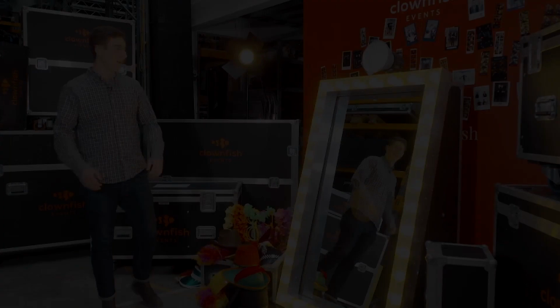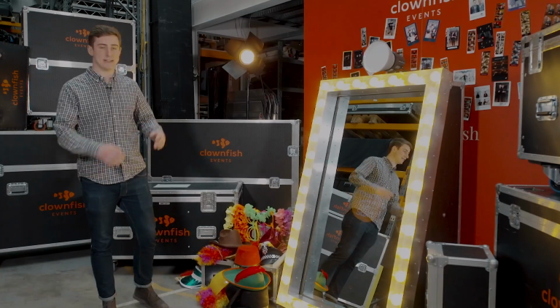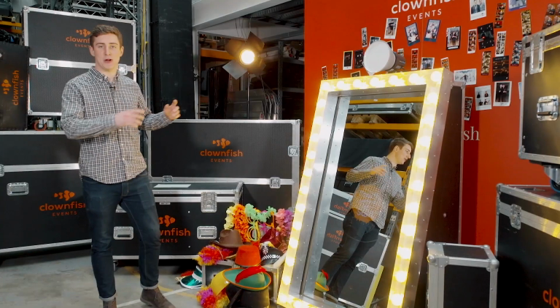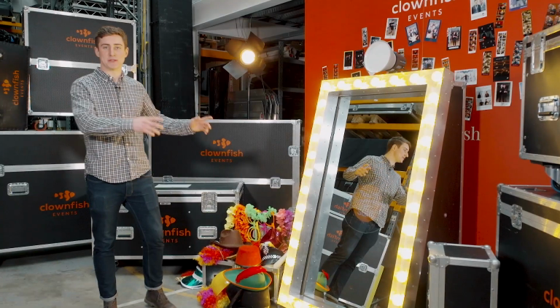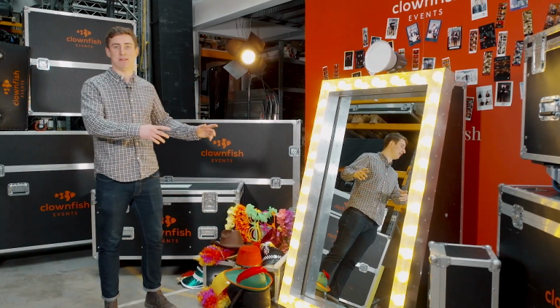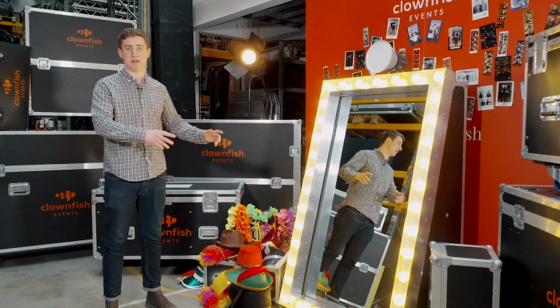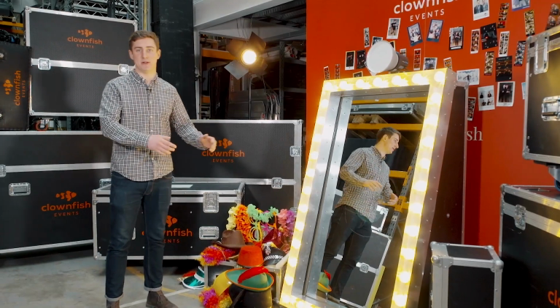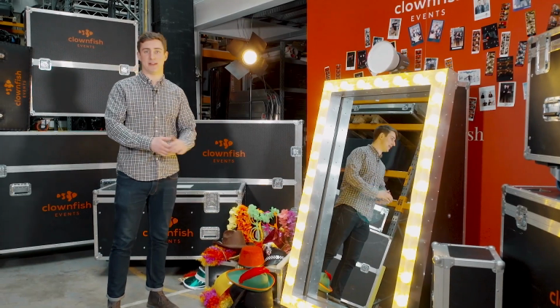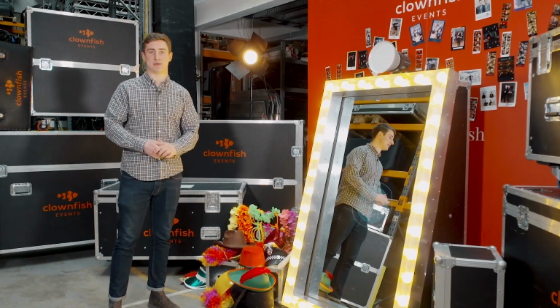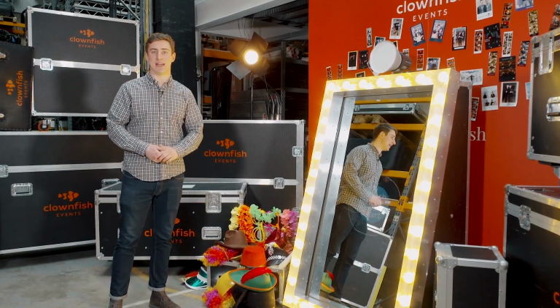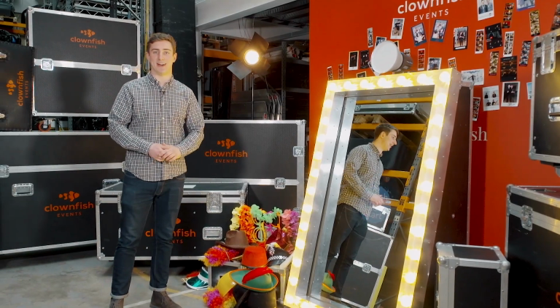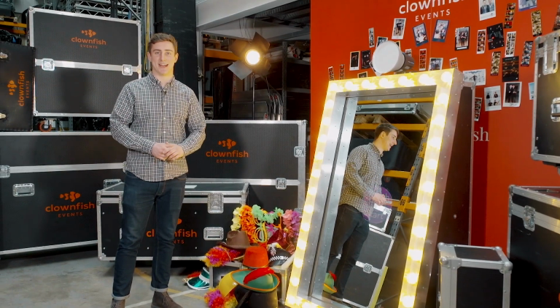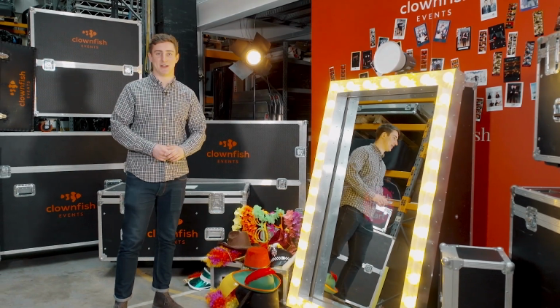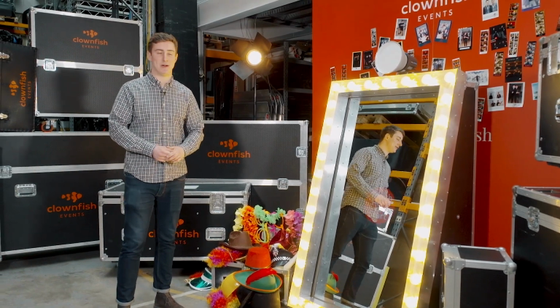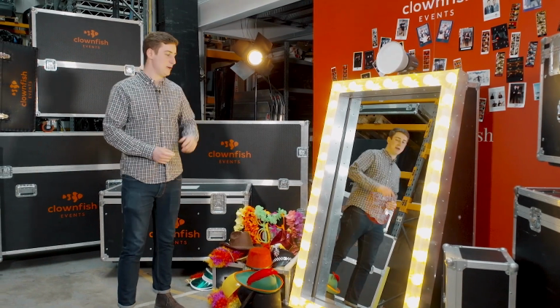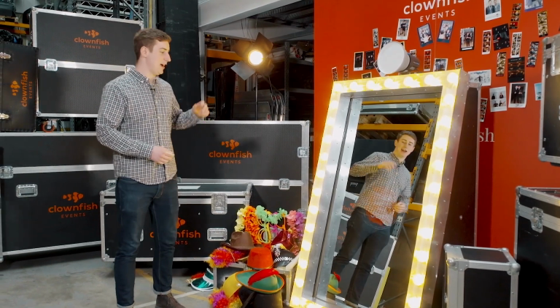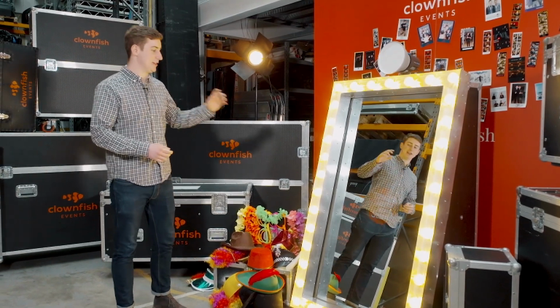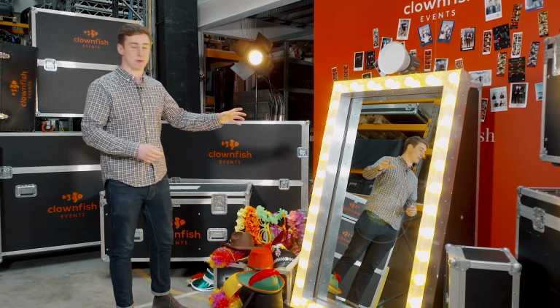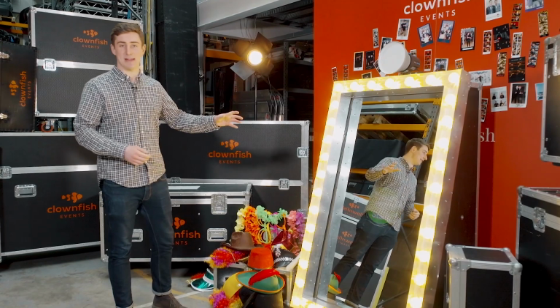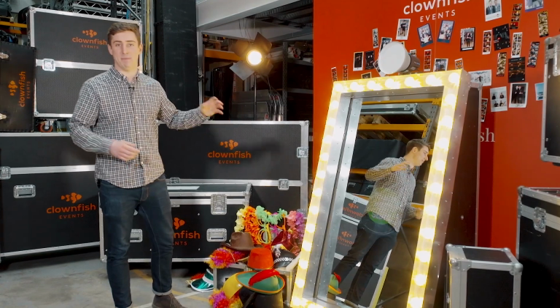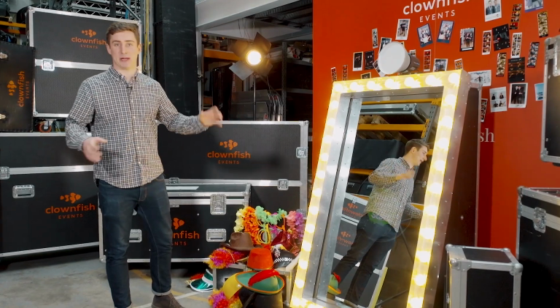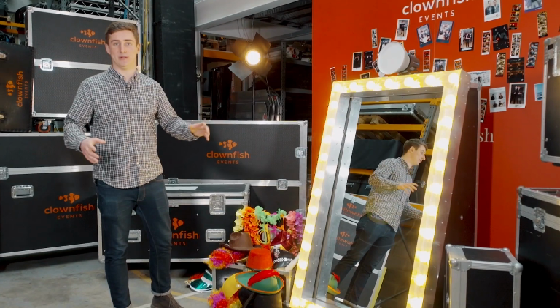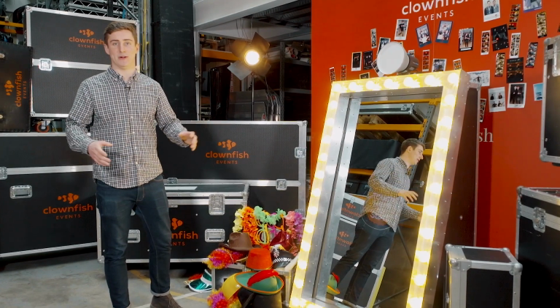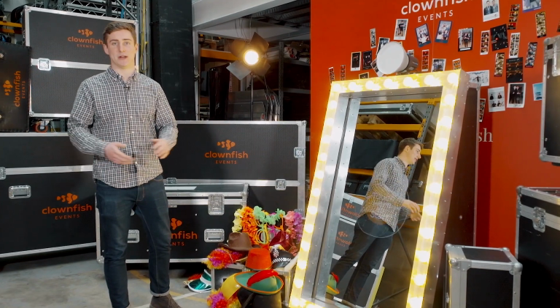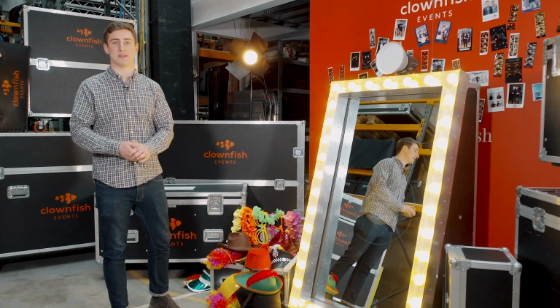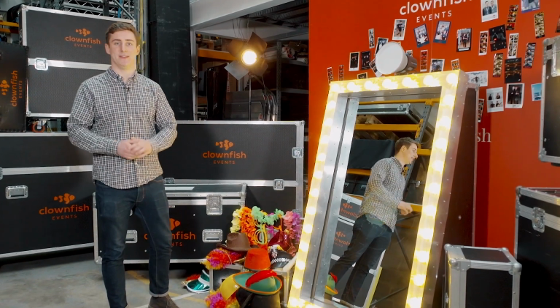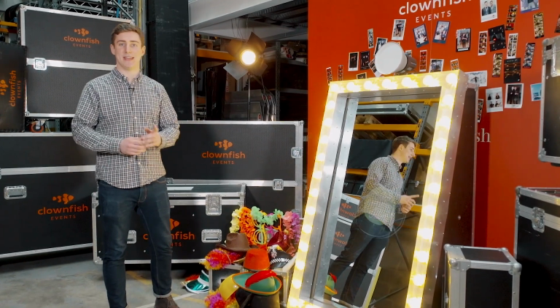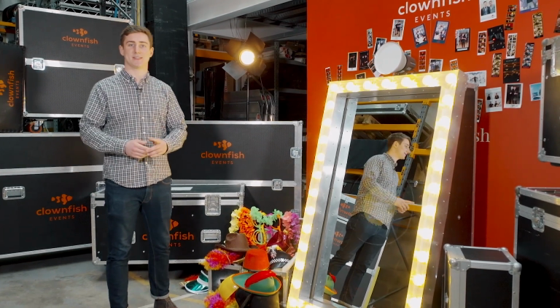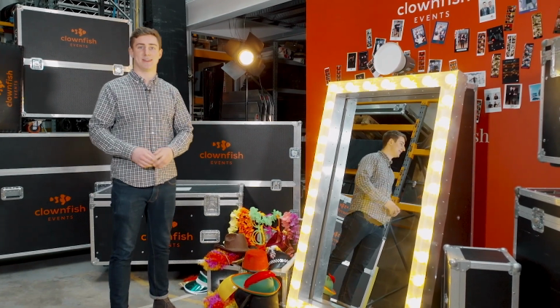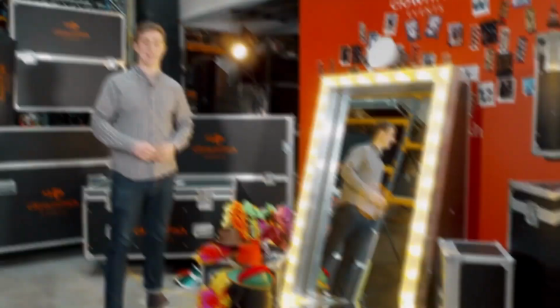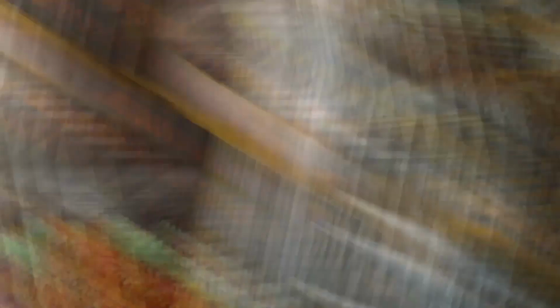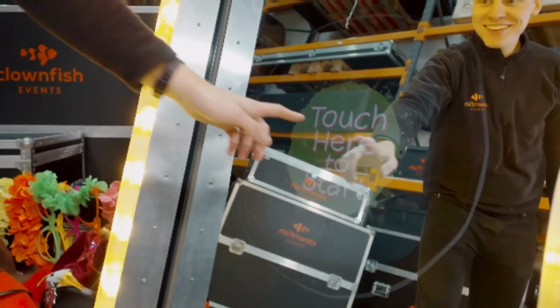This open-style photo booth is really eye-catching and it's great for big group photos. This is the mirror booth.